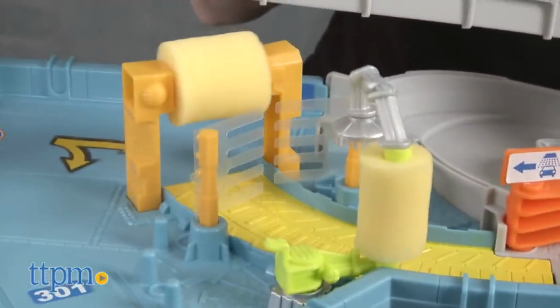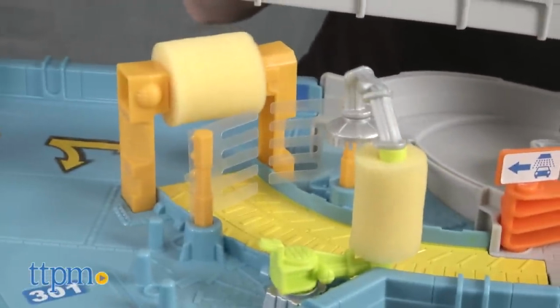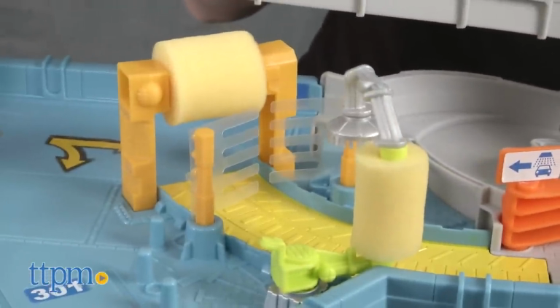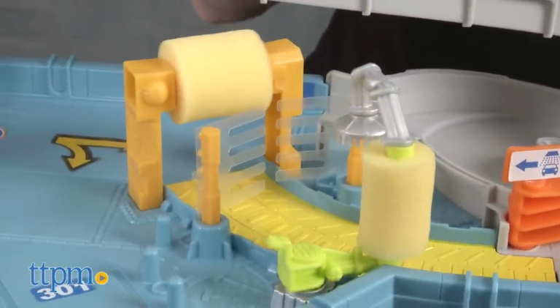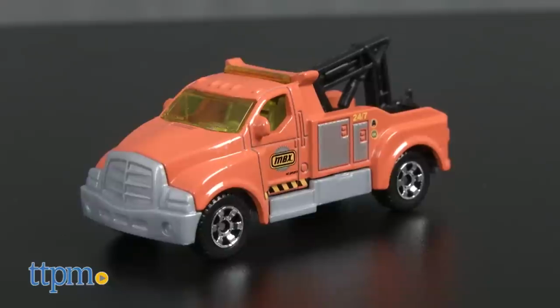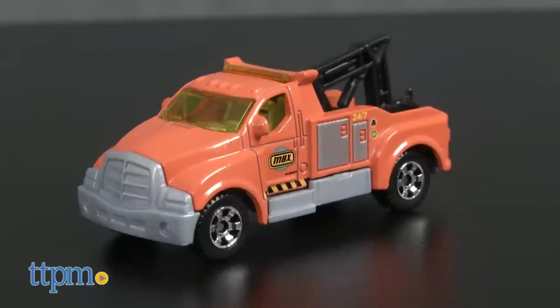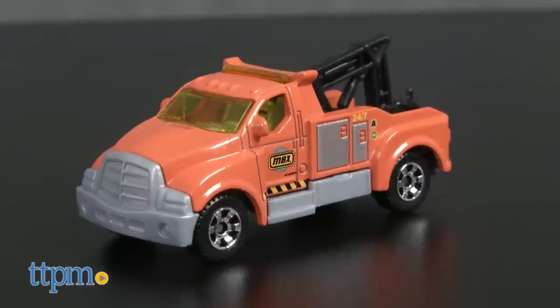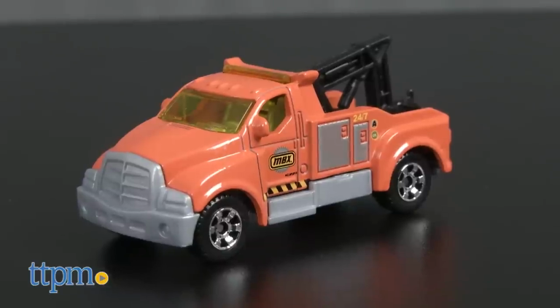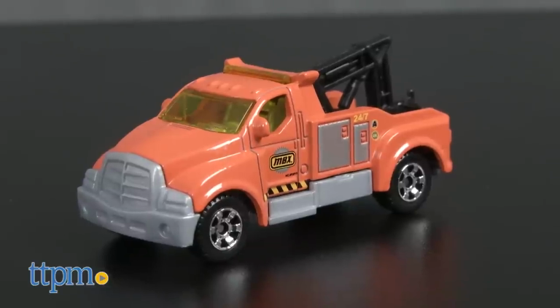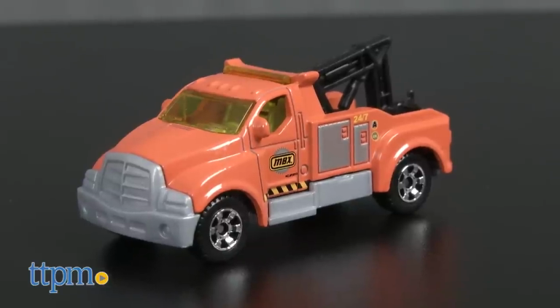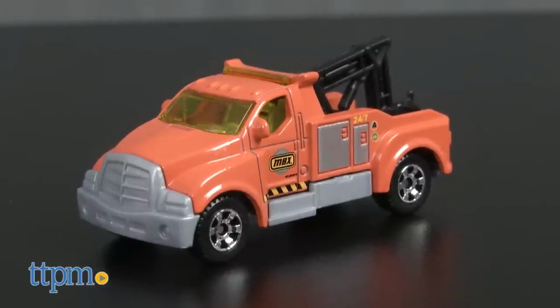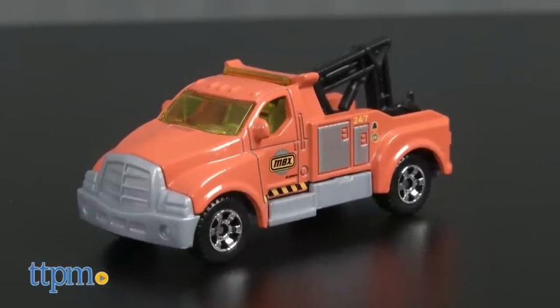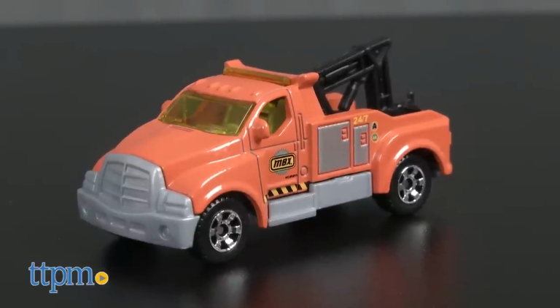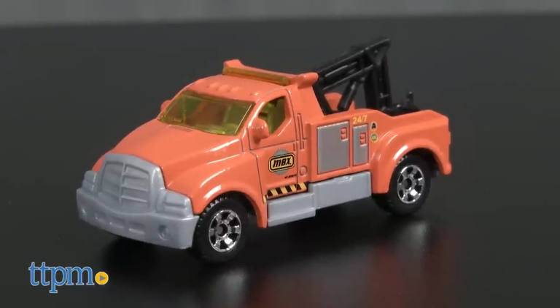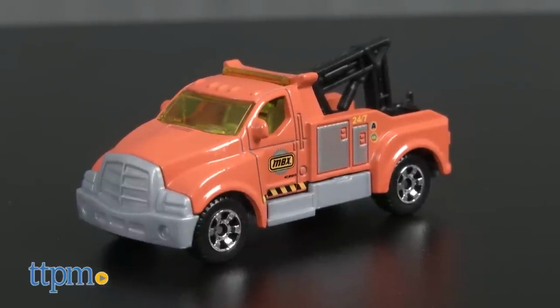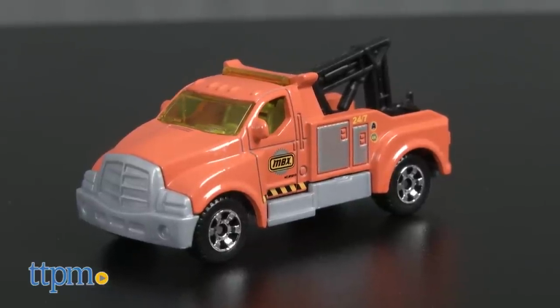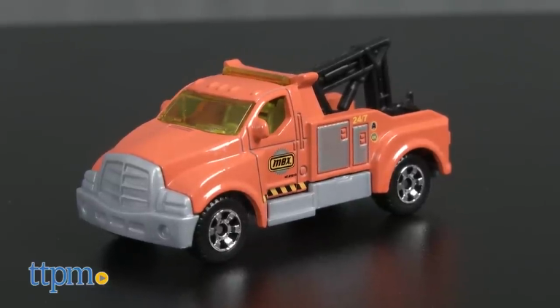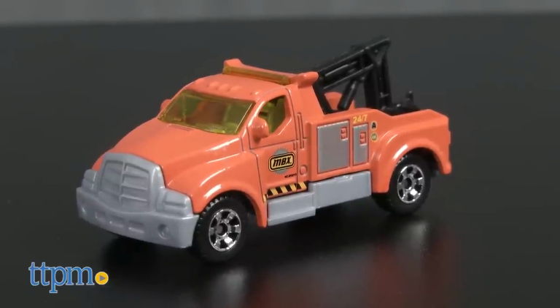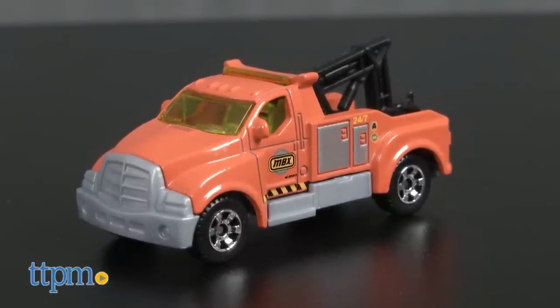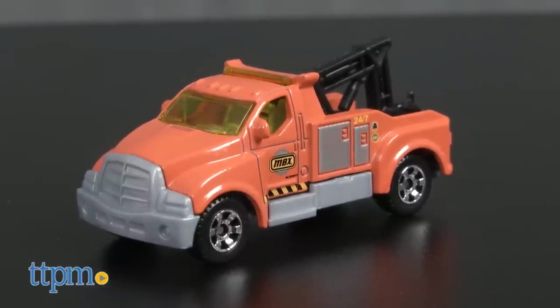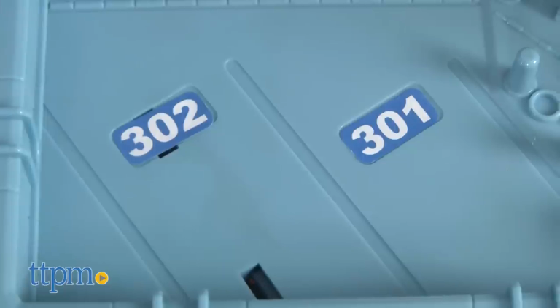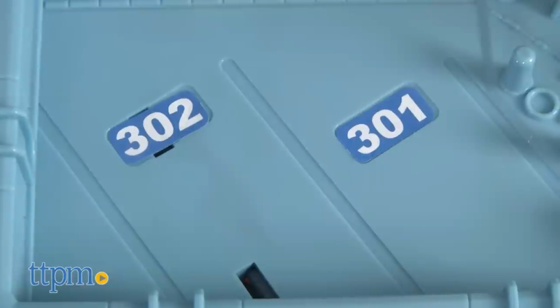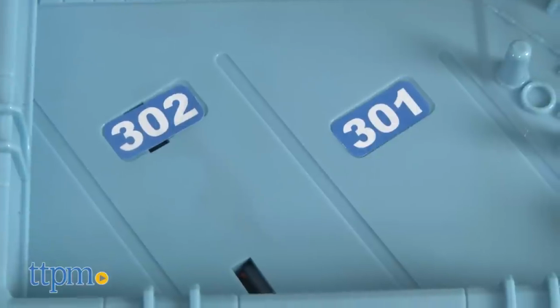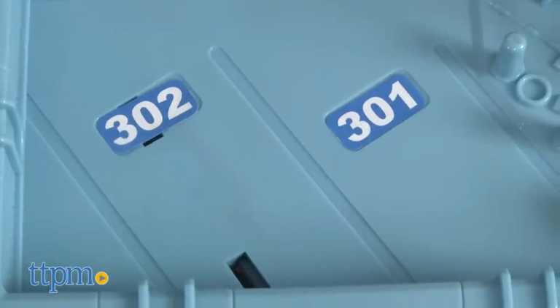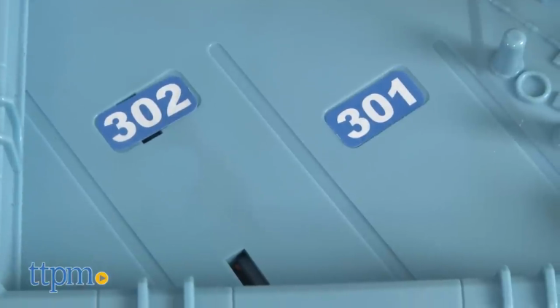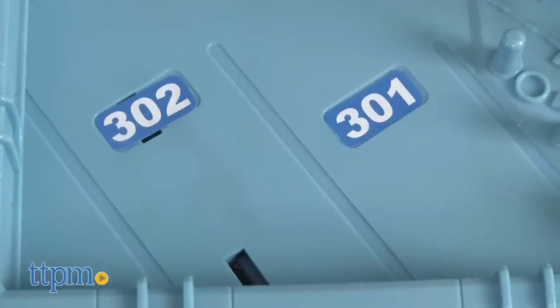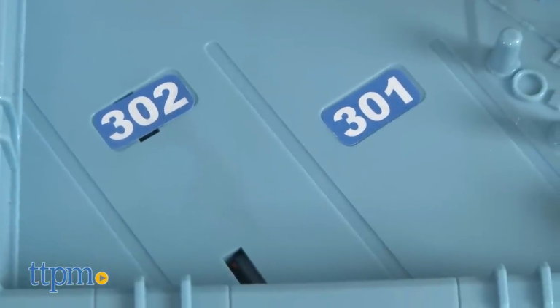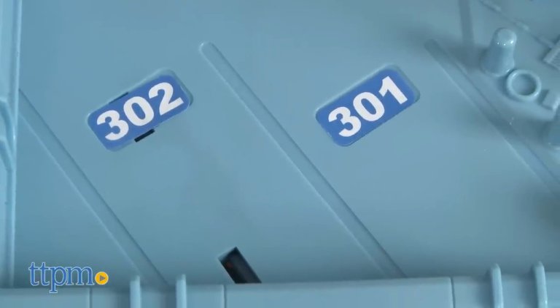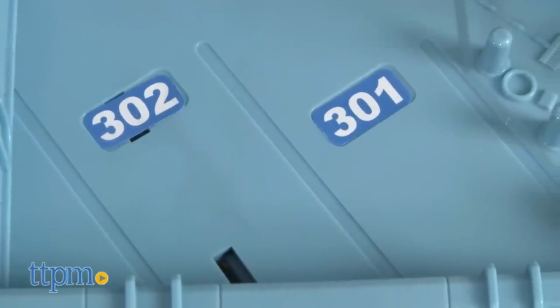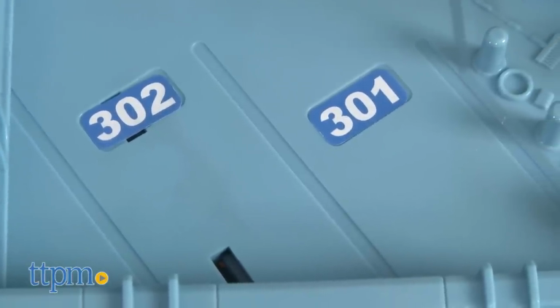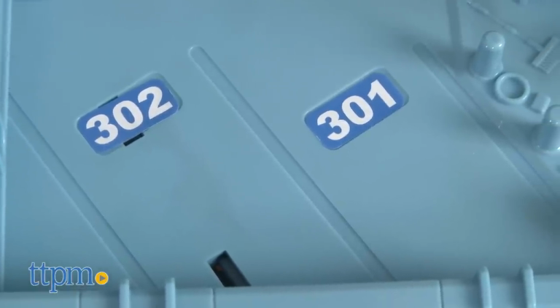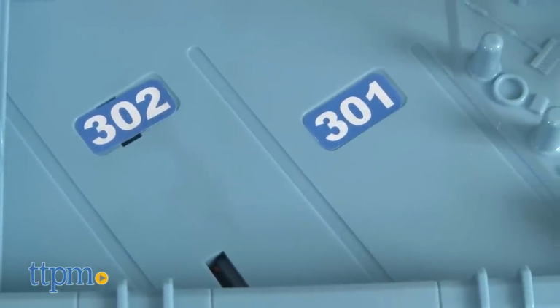The playset includes a tow truck, and other Matchbox cars are sold separately. This playset took us 20 minutes to assemble, and that was mainly just applying stickers.